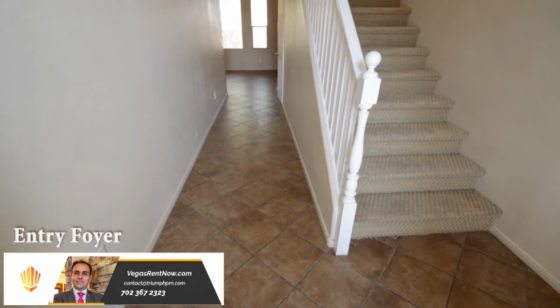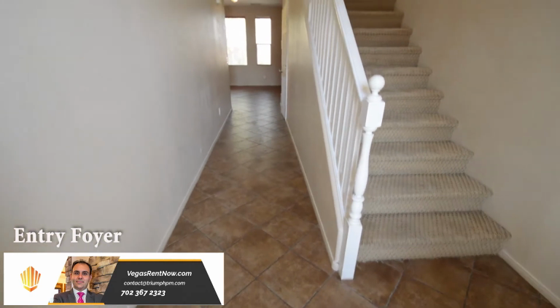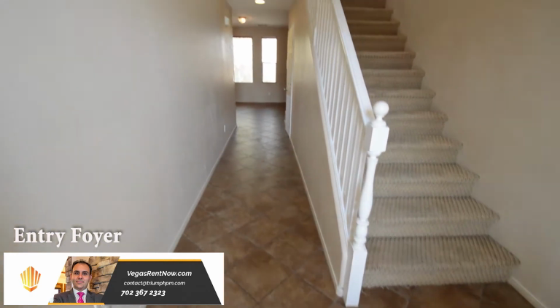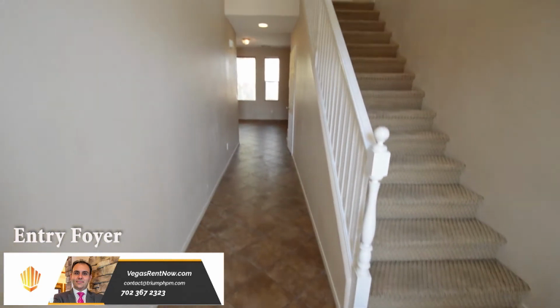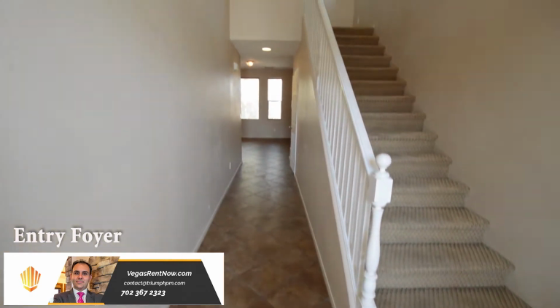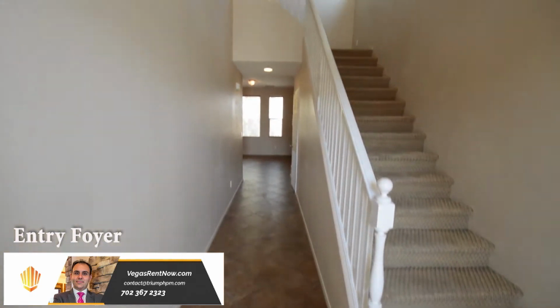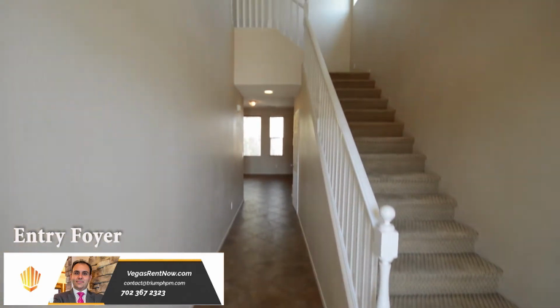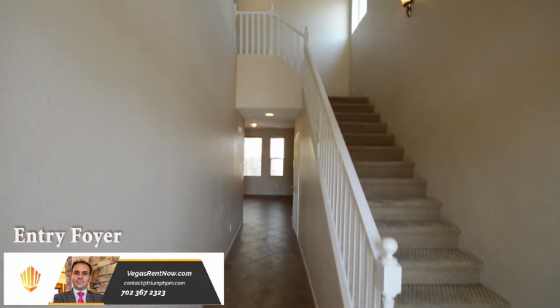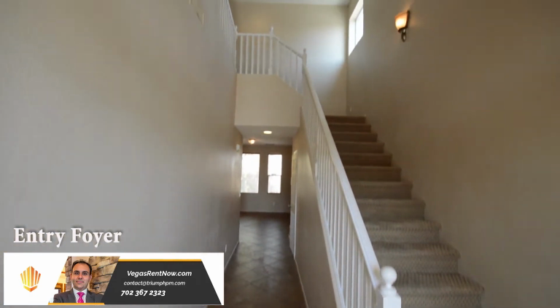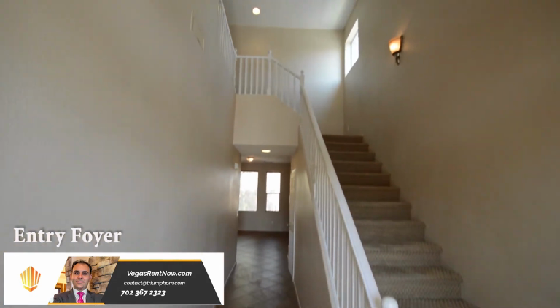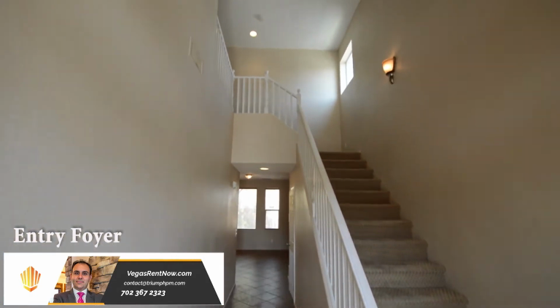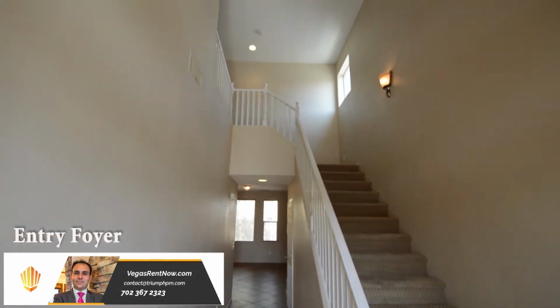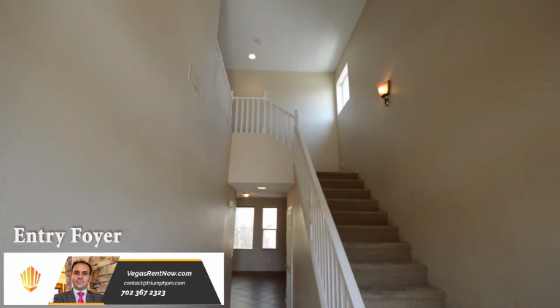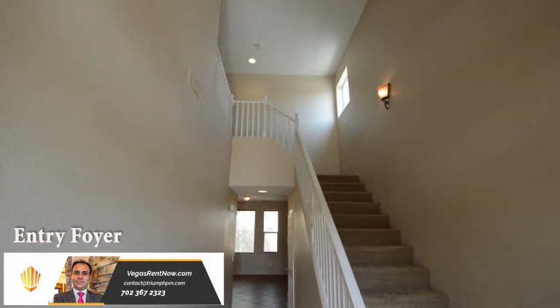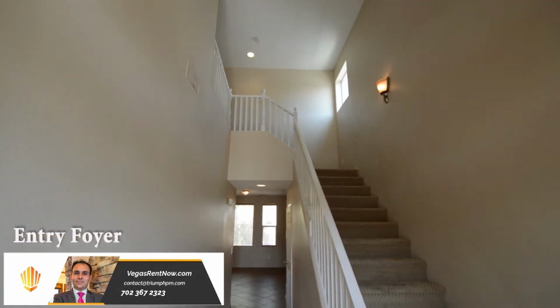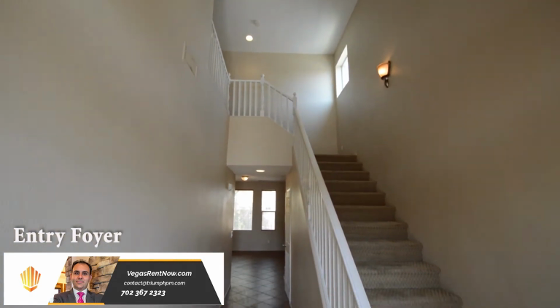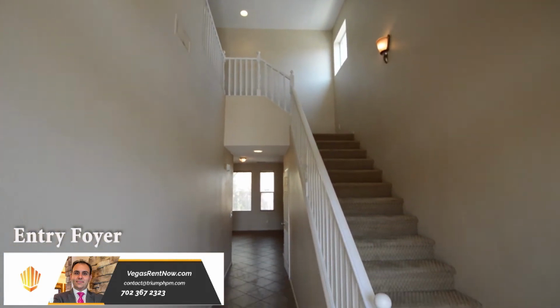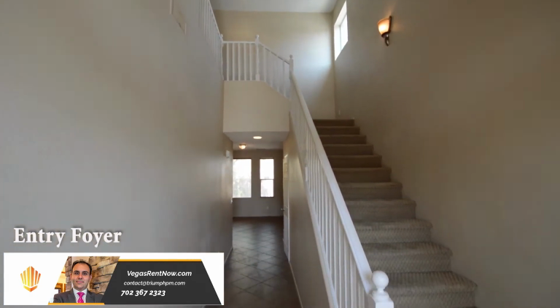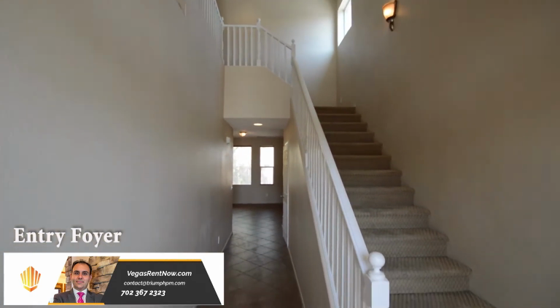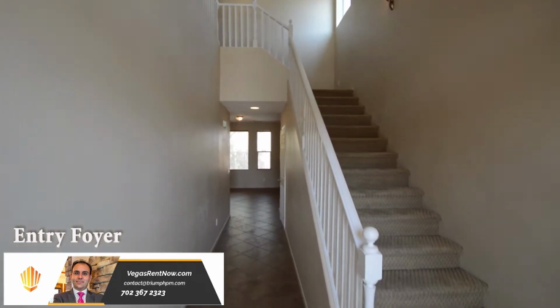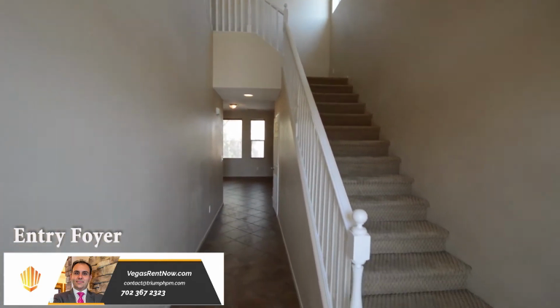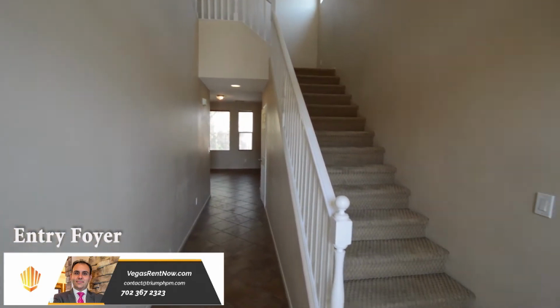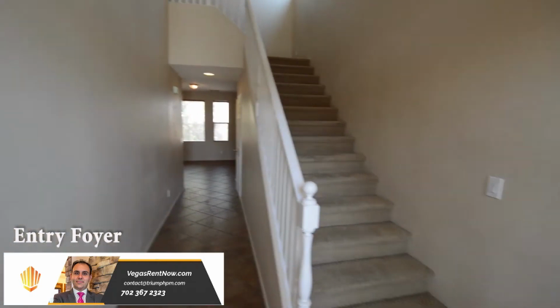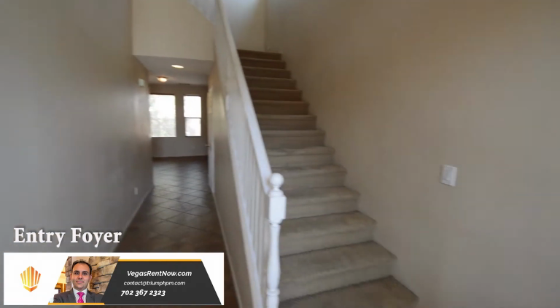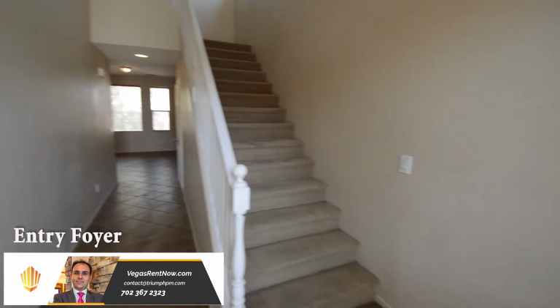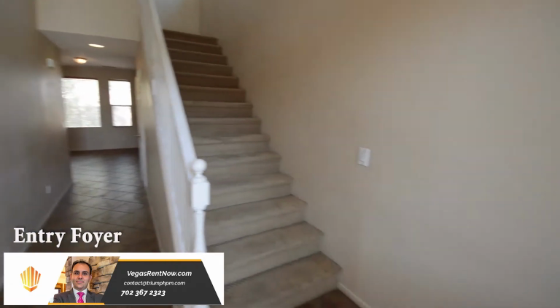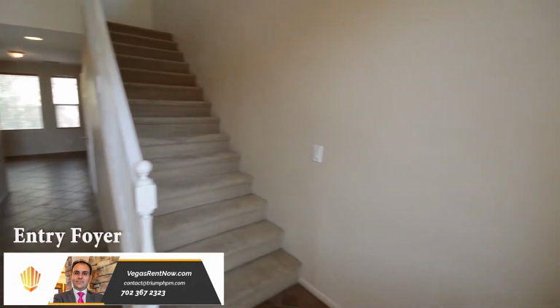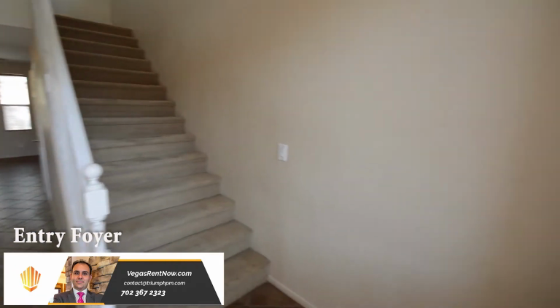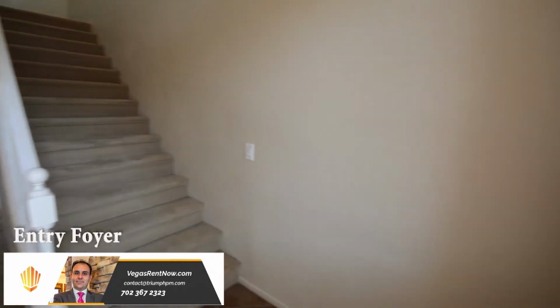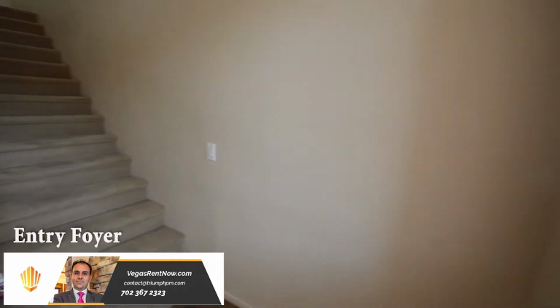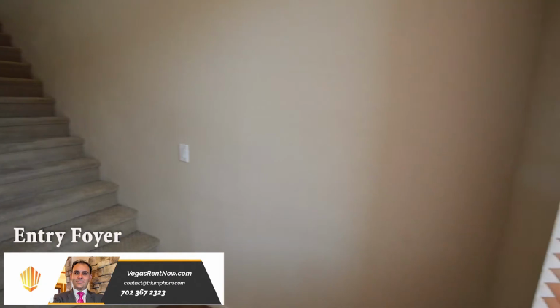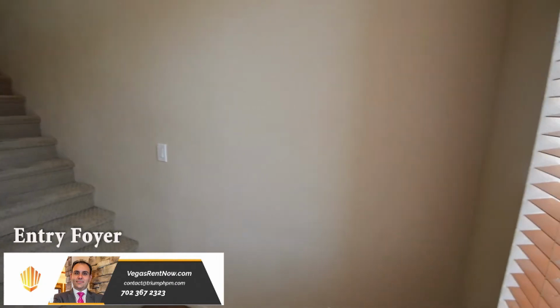The entry foyer has a vaulted ceiling, hanging light, and a tile floor that continues throughout the downstairs.